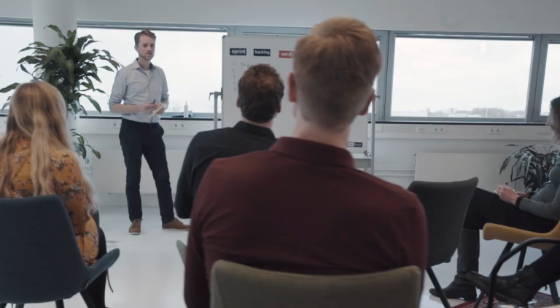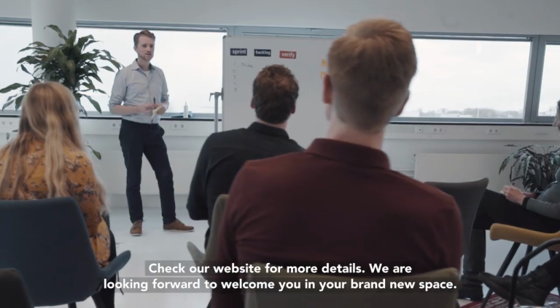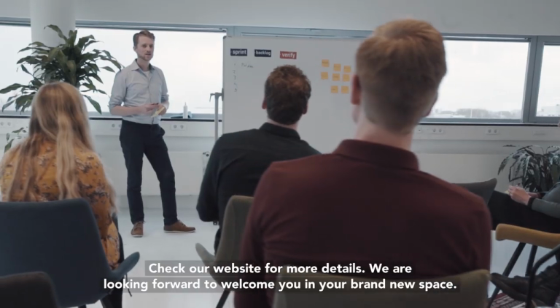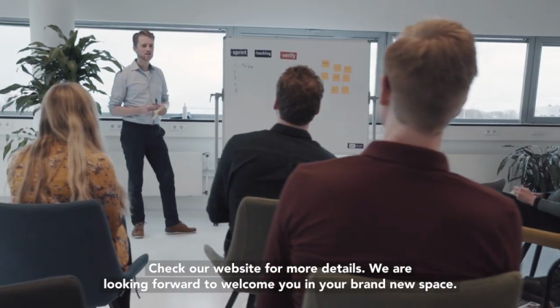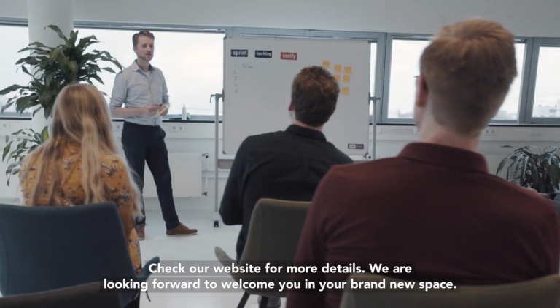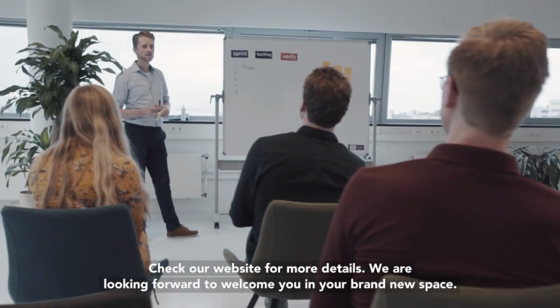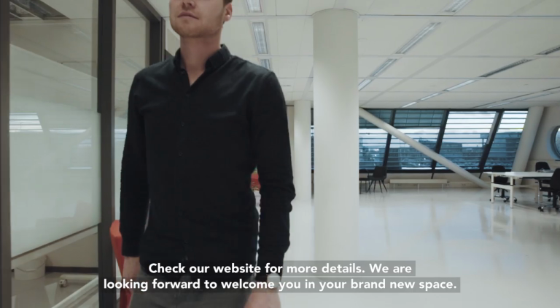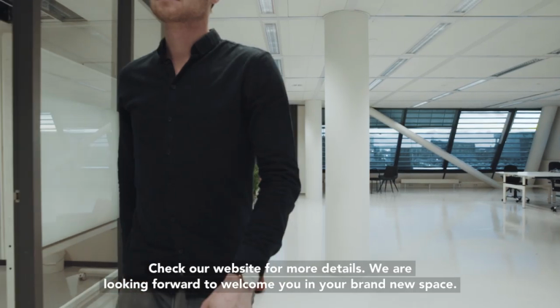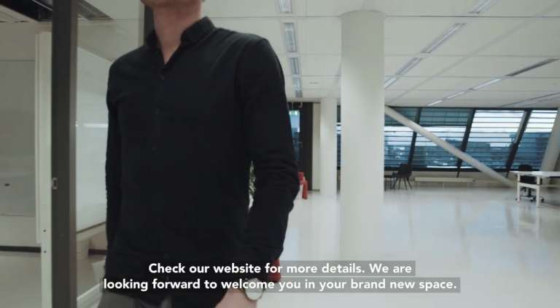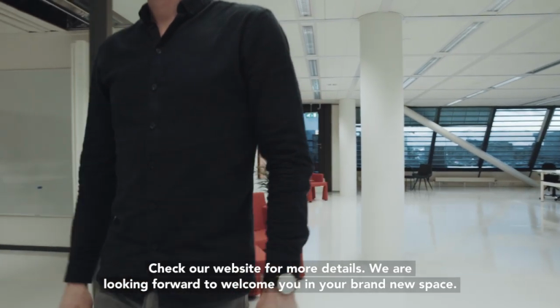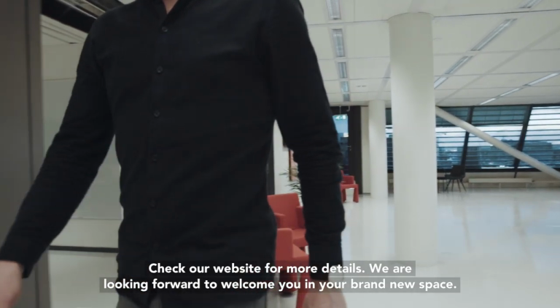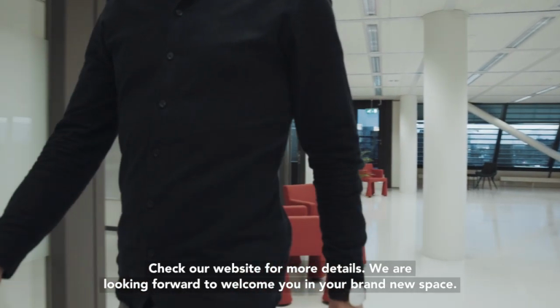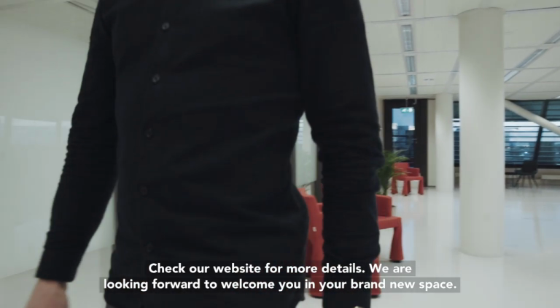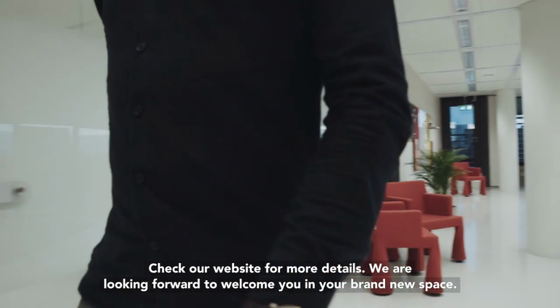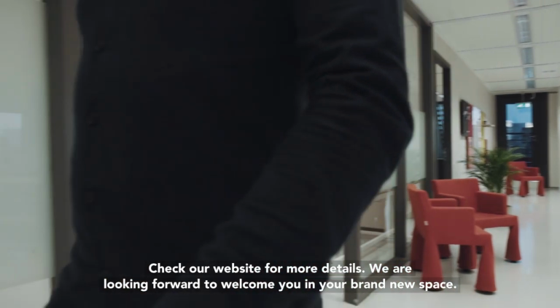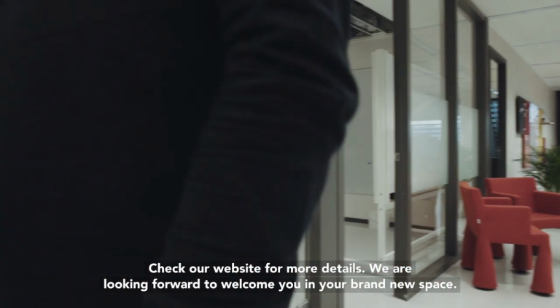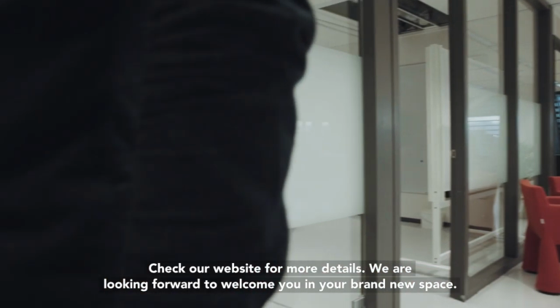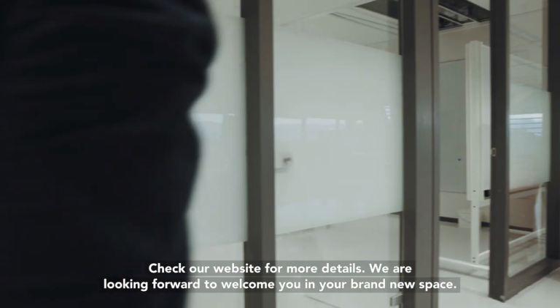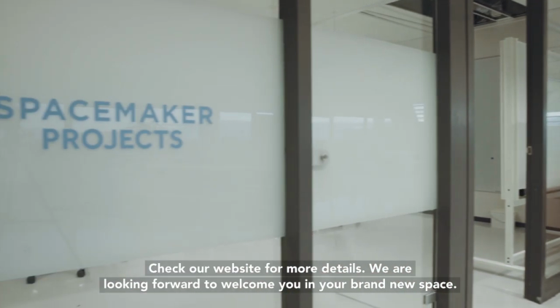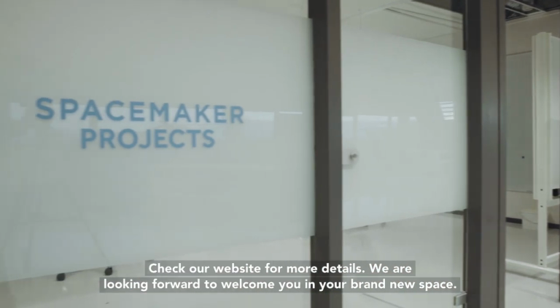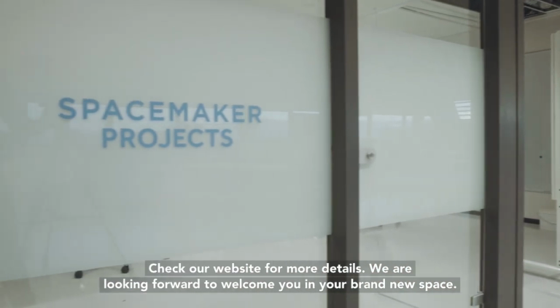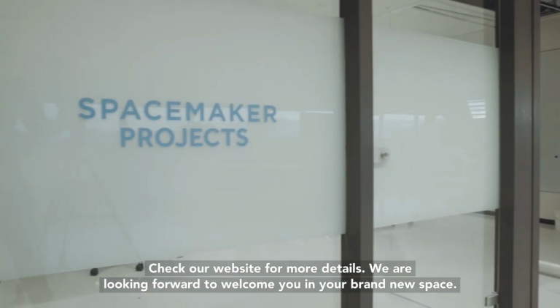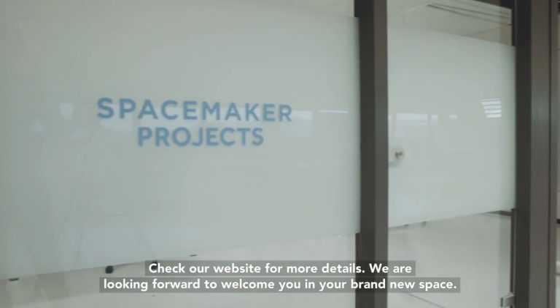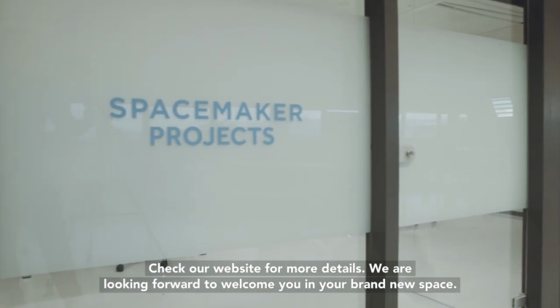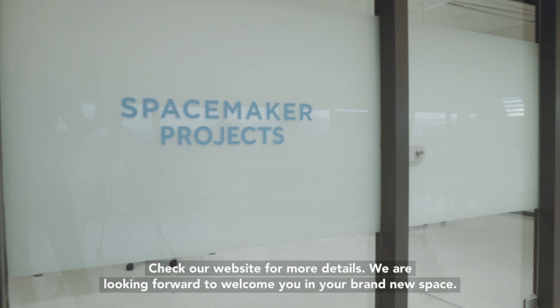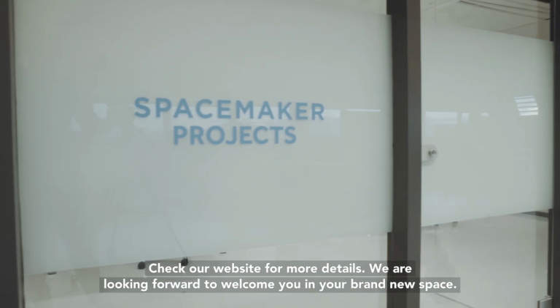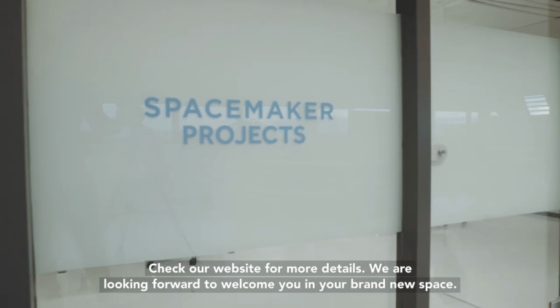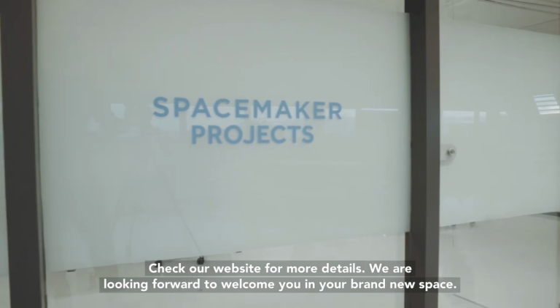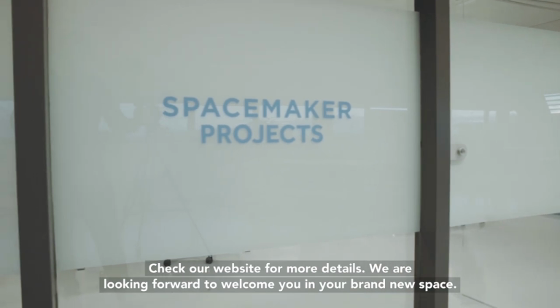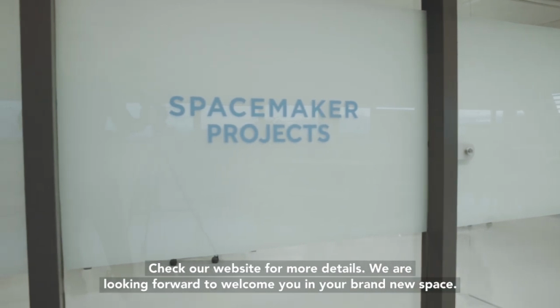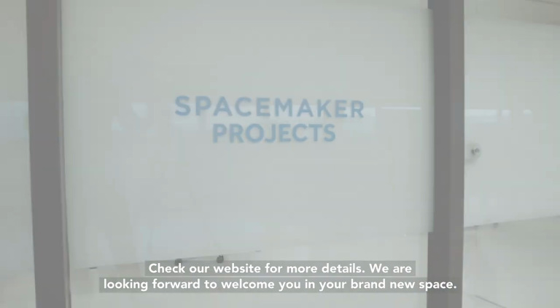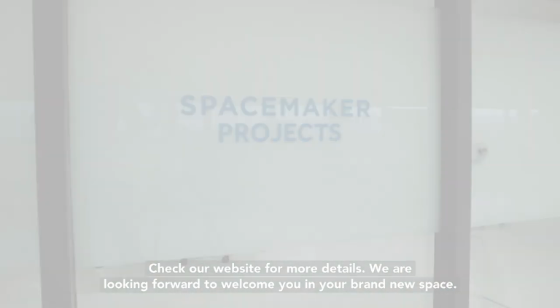Check our website for more details. We are looking forward to welcome you in your brand new space.